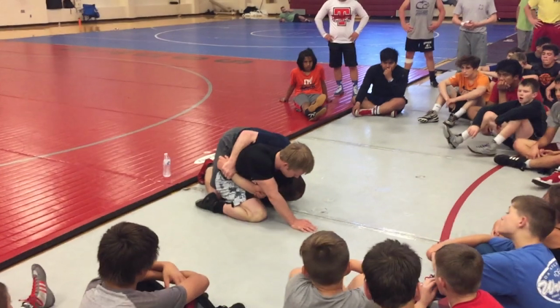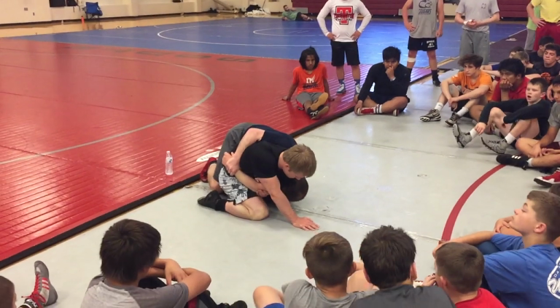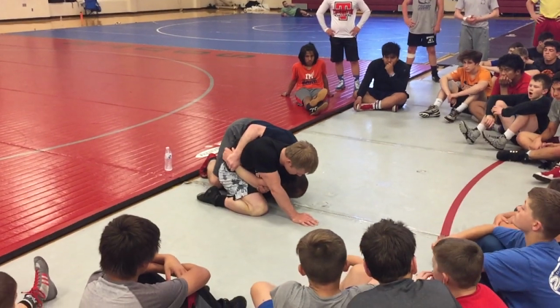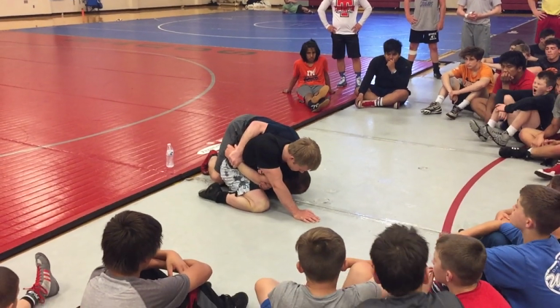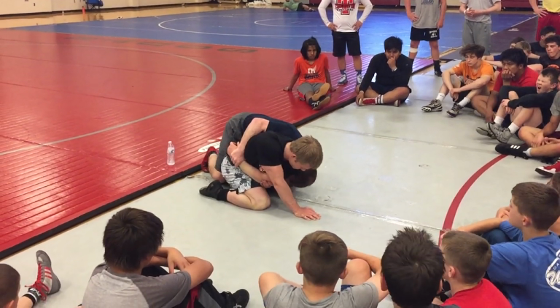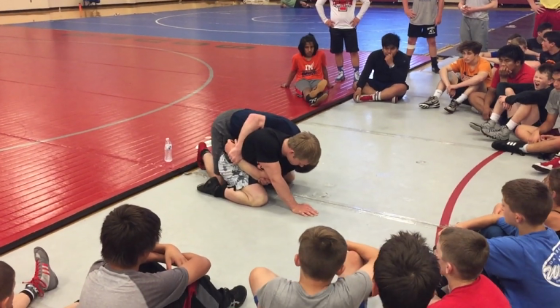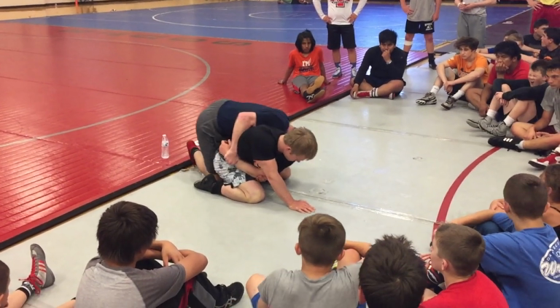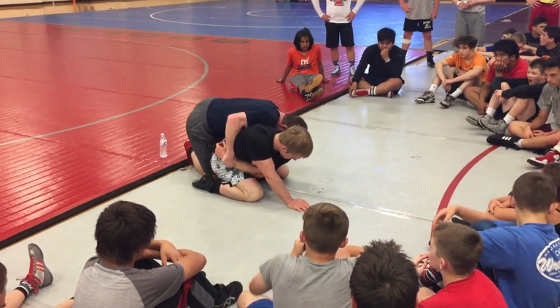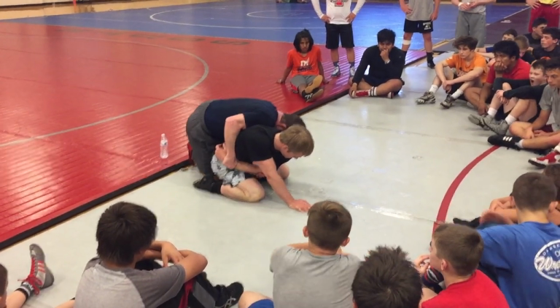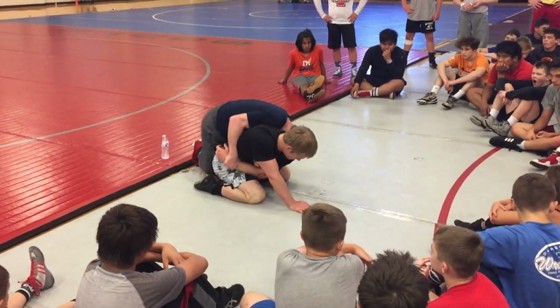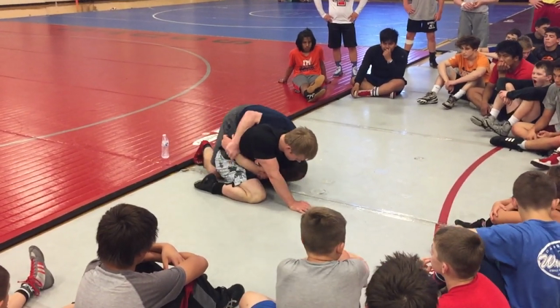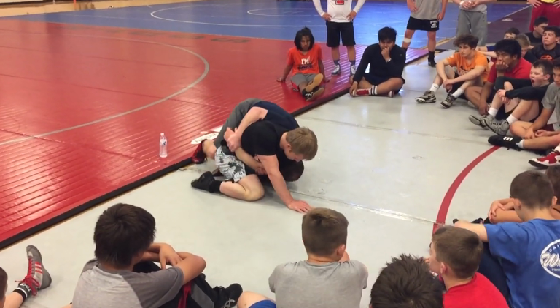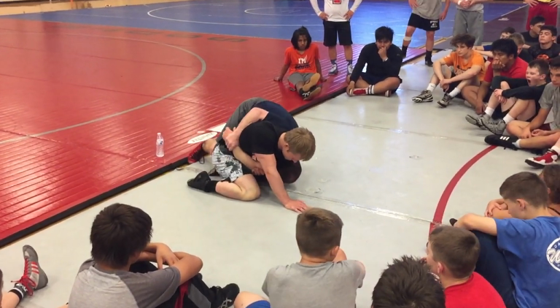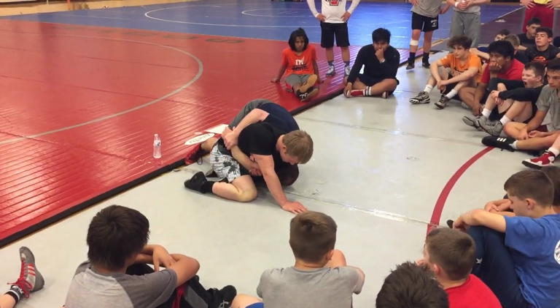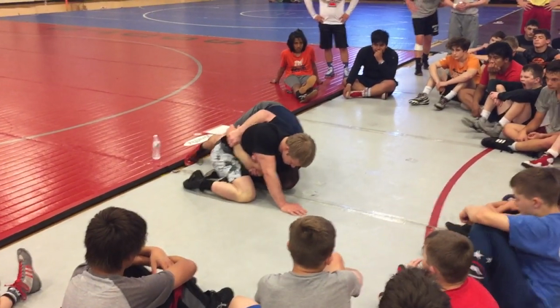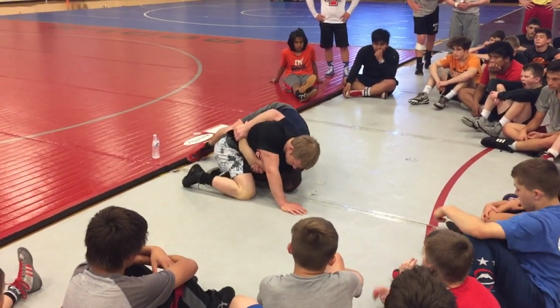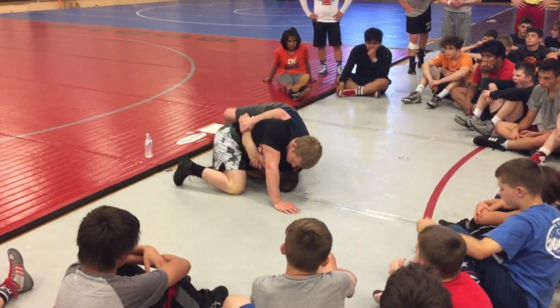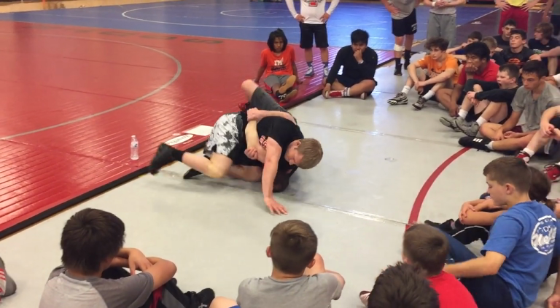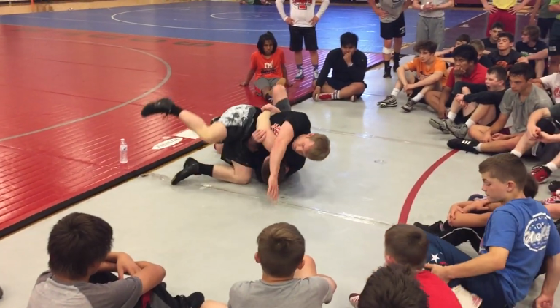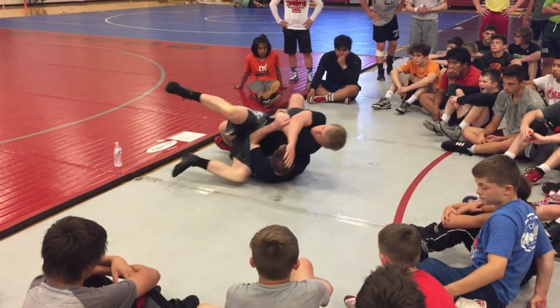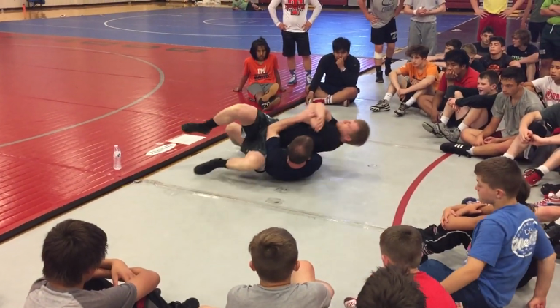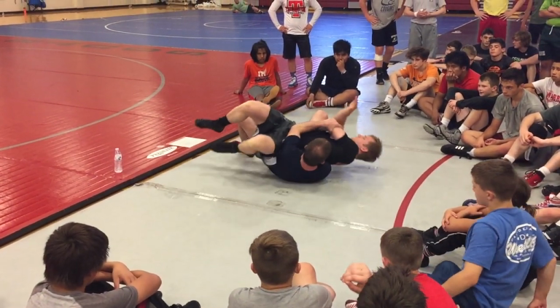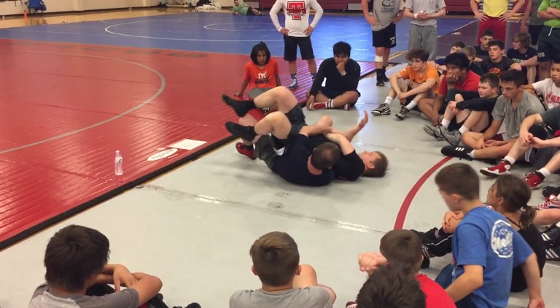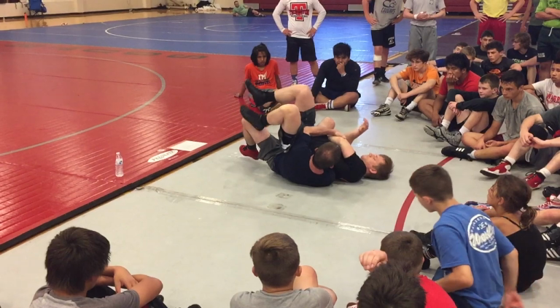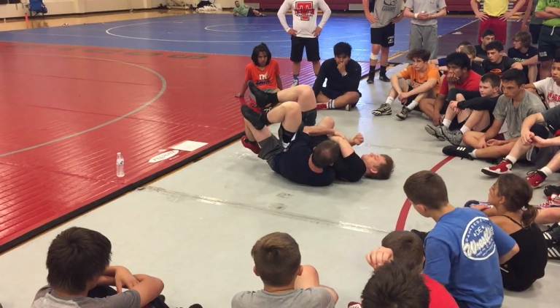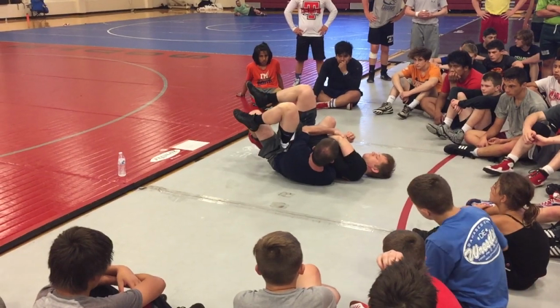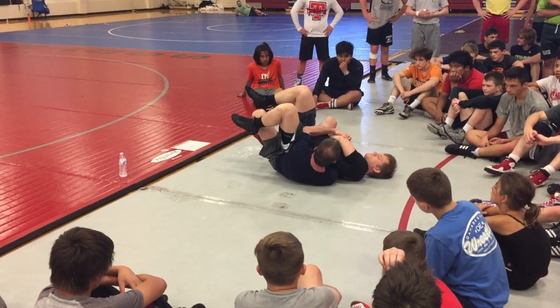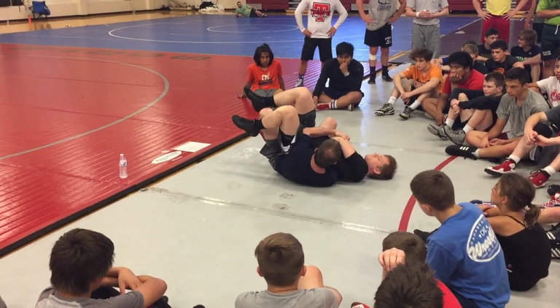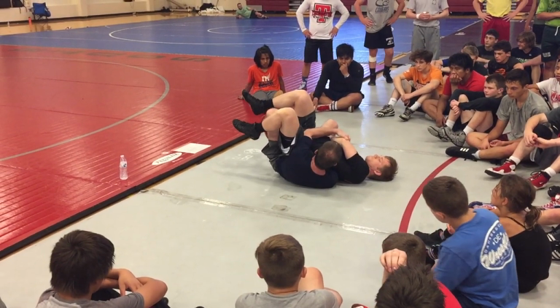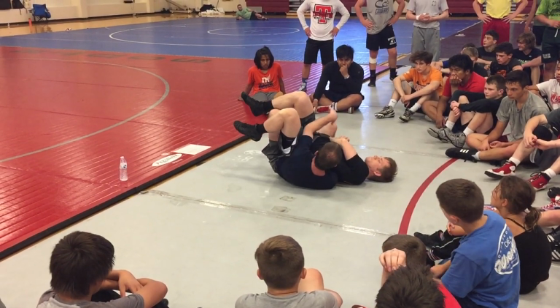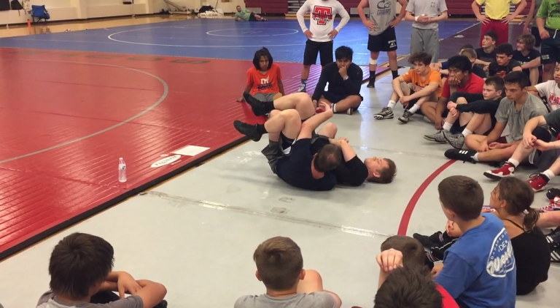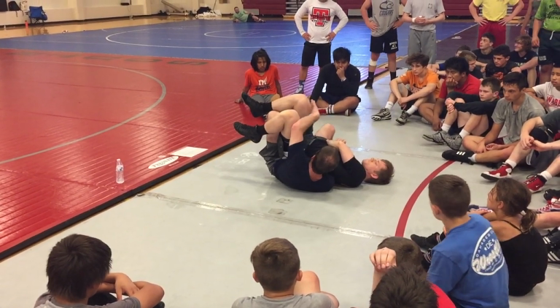Pull the wrist. Block with my knee right here. Twist him right here.